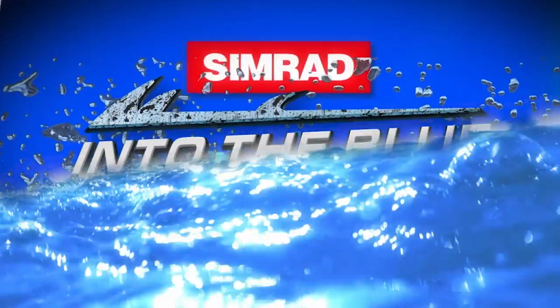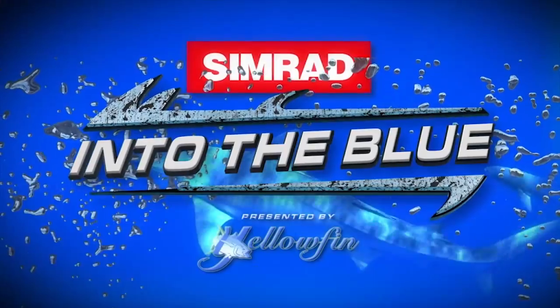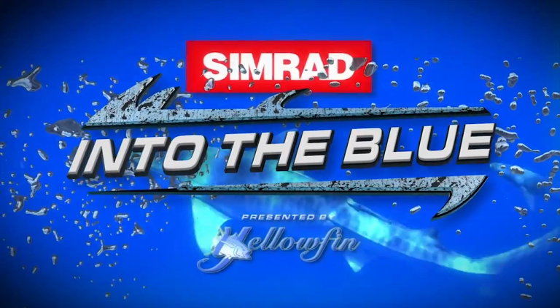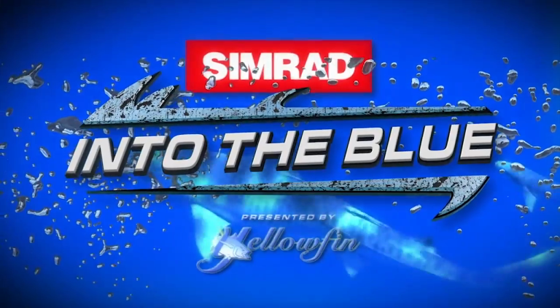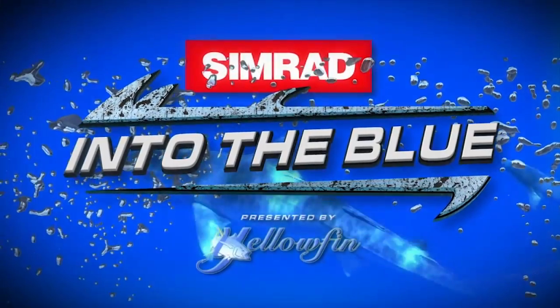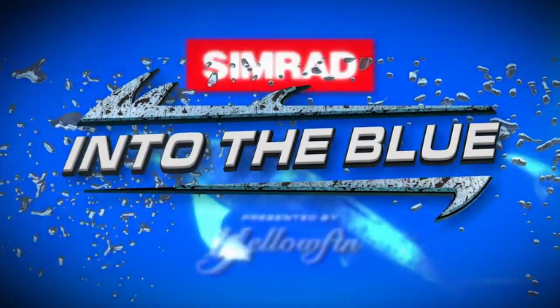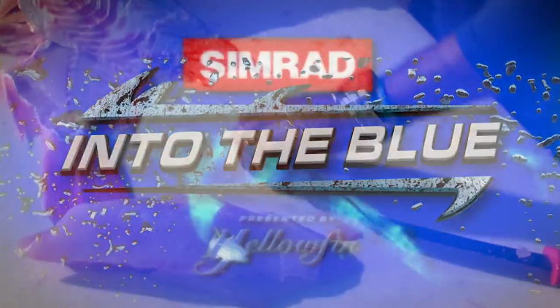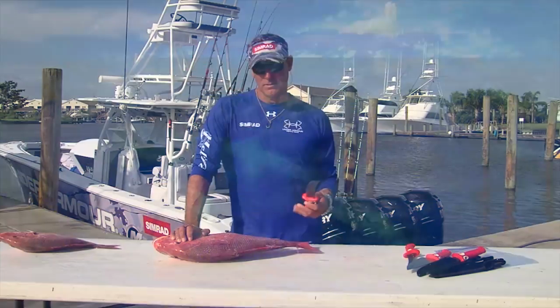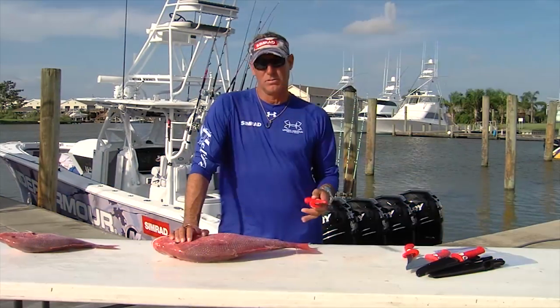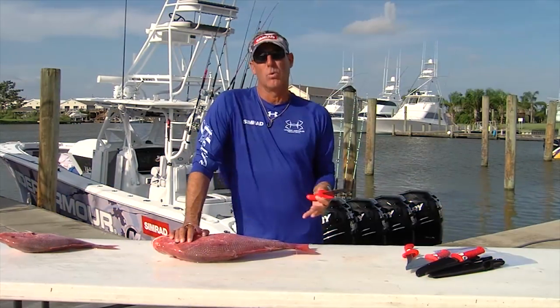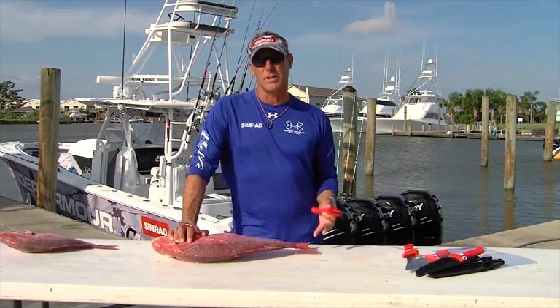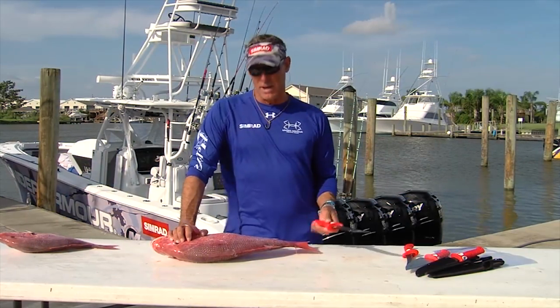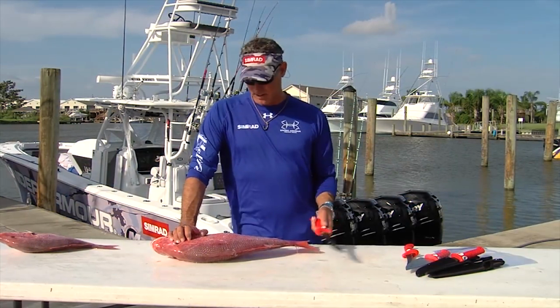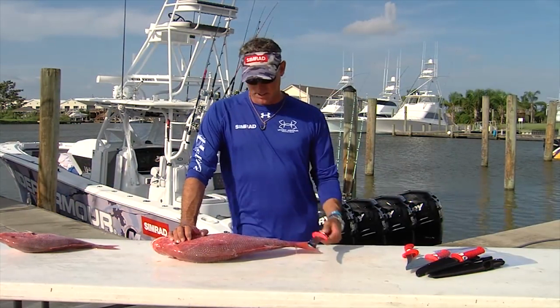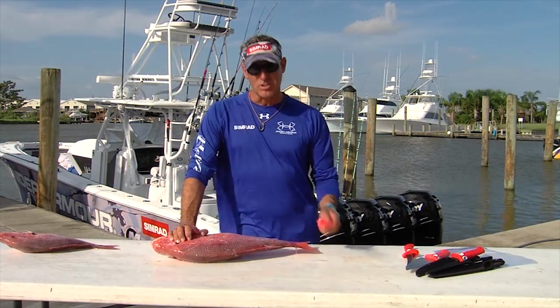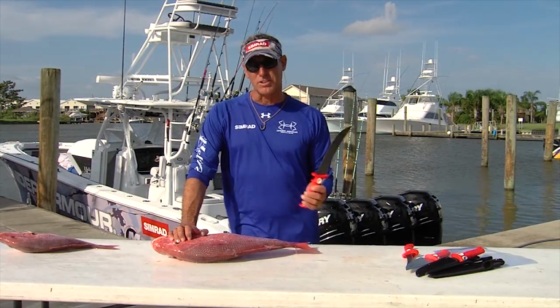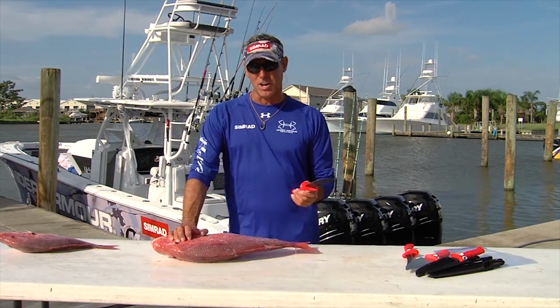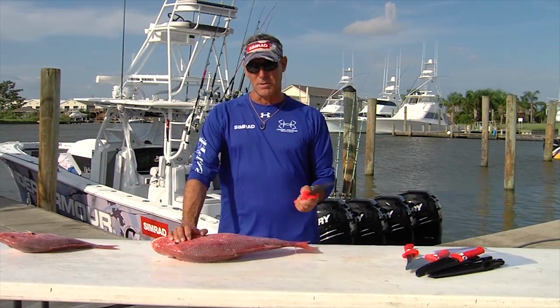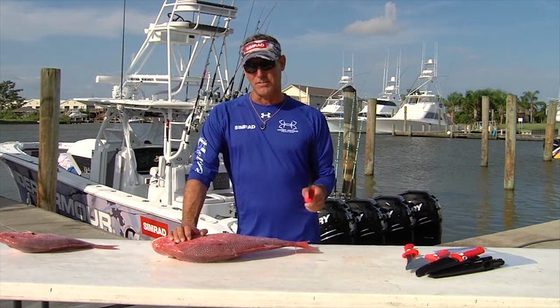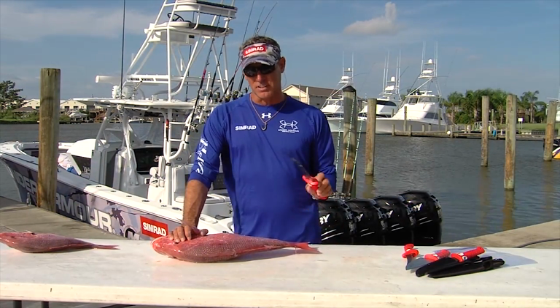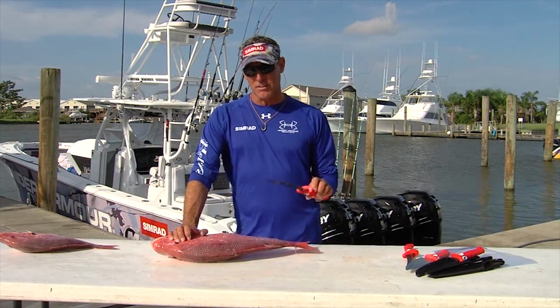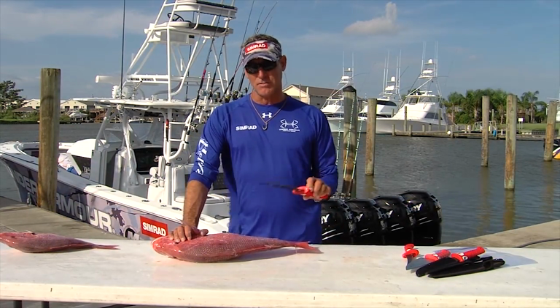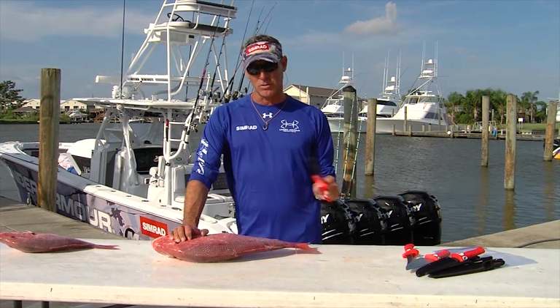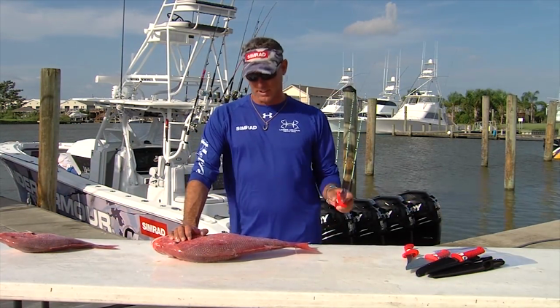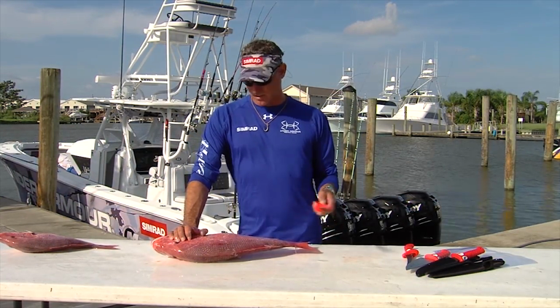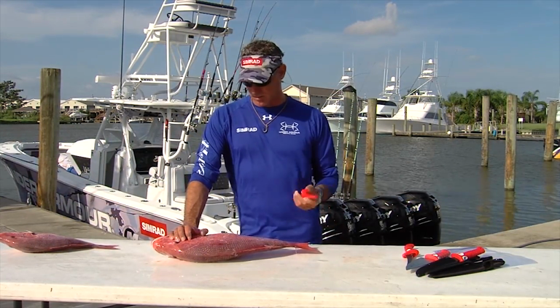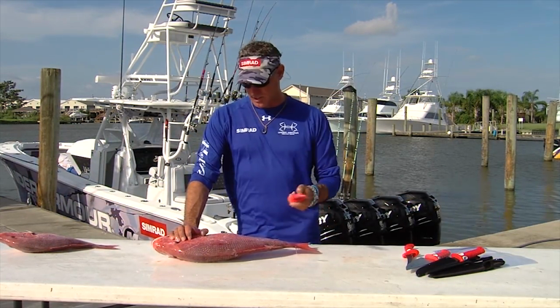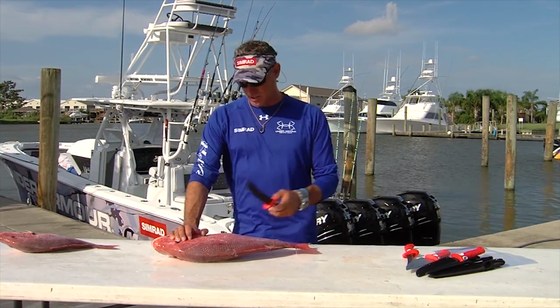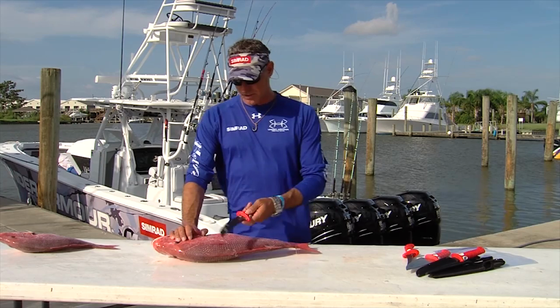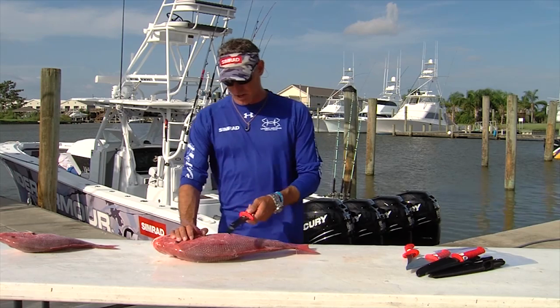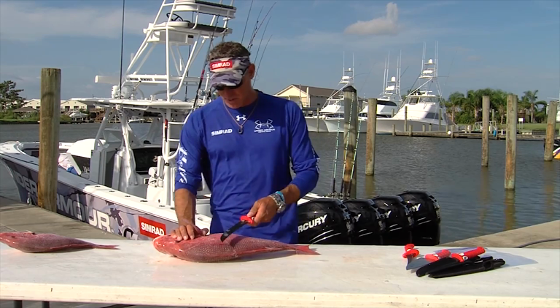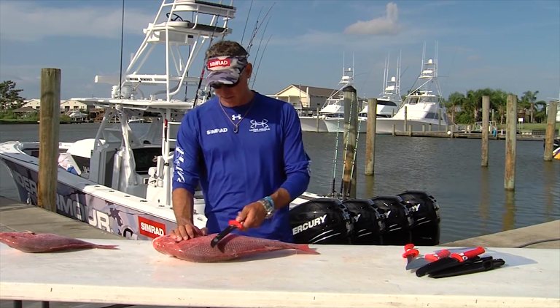Cleaning a fish is really nothing to worry about, as long as you have a sharp knife. A dull knife is where you're going to get in trouble.